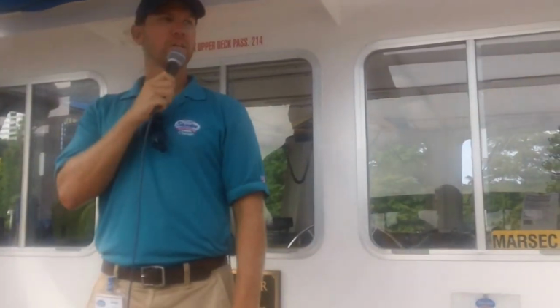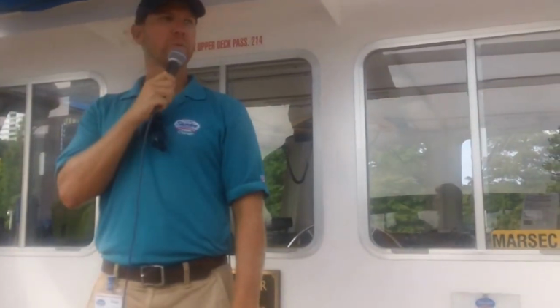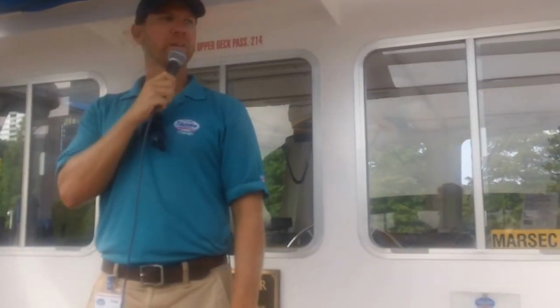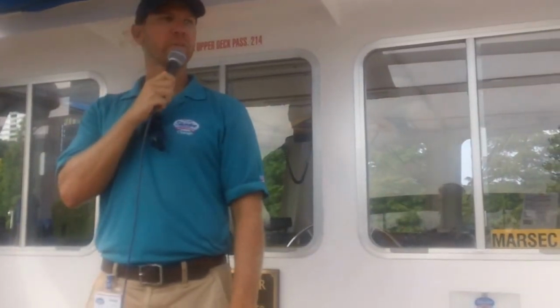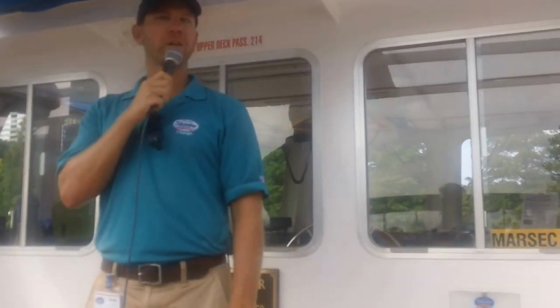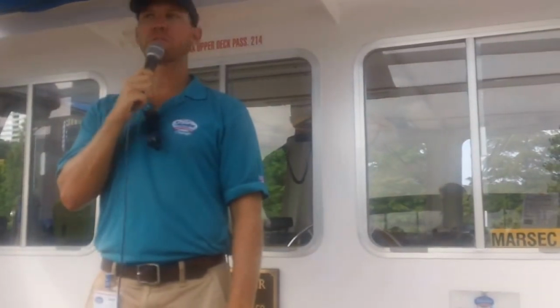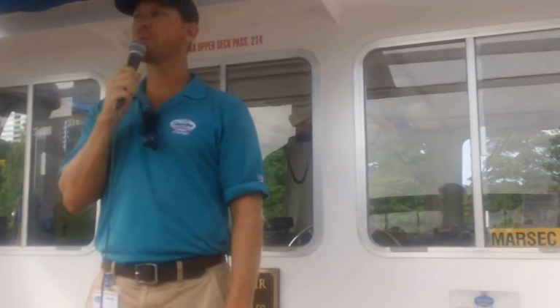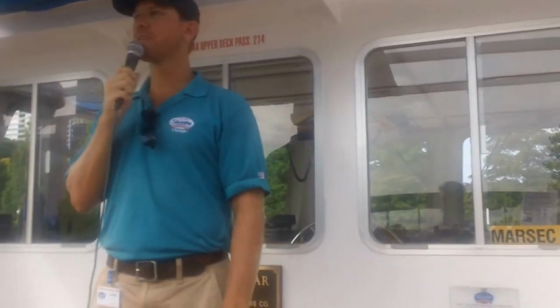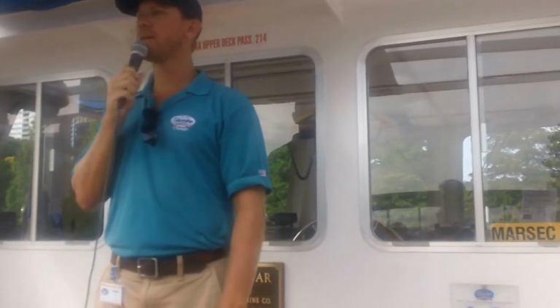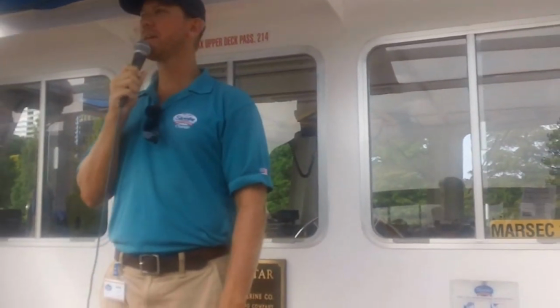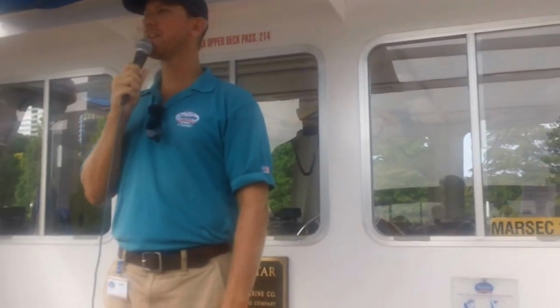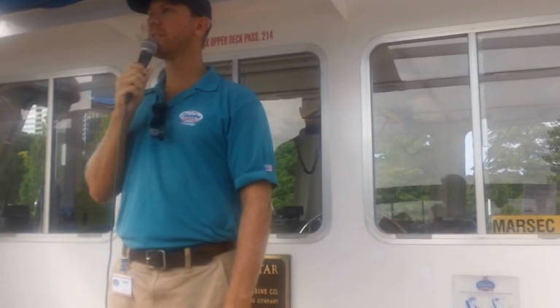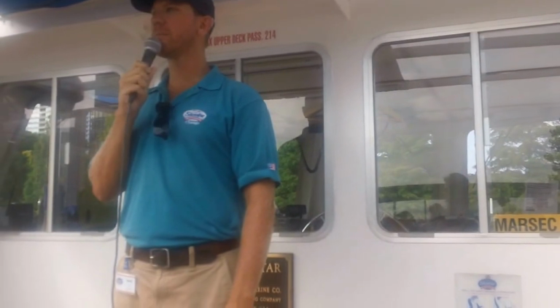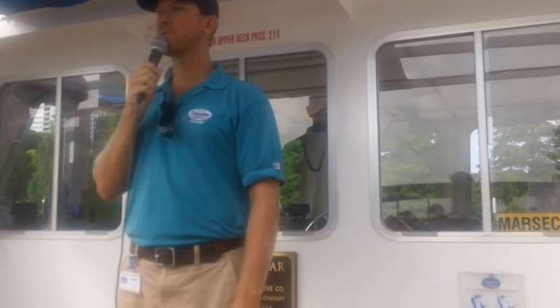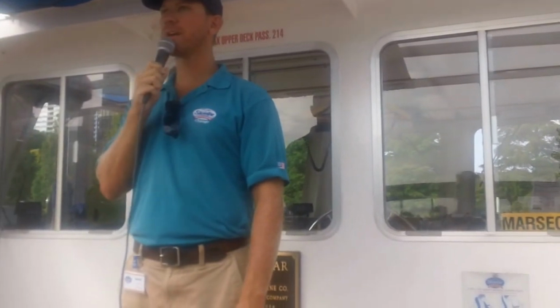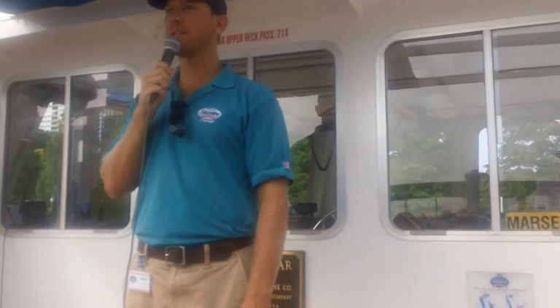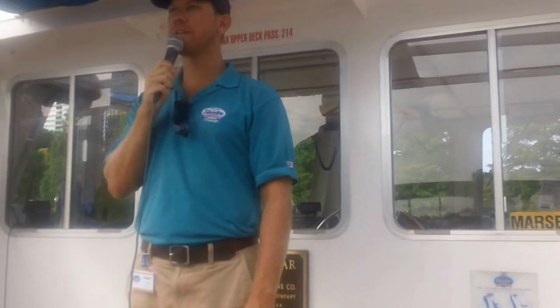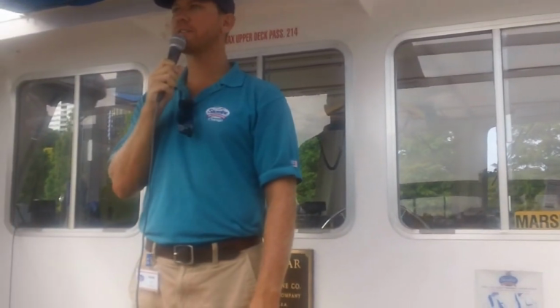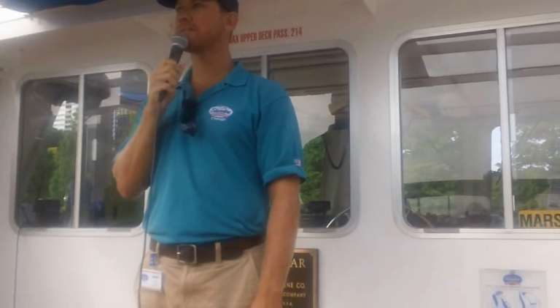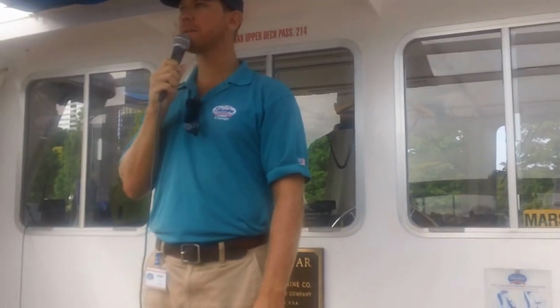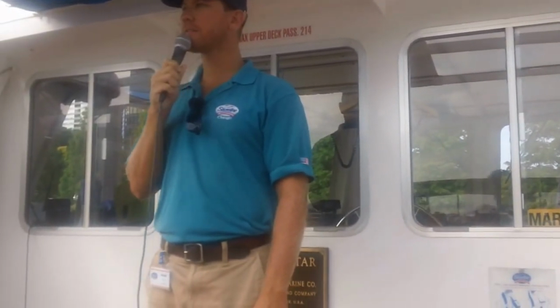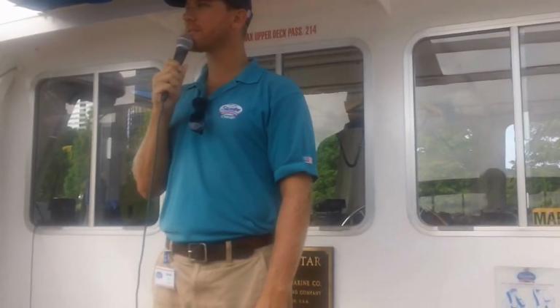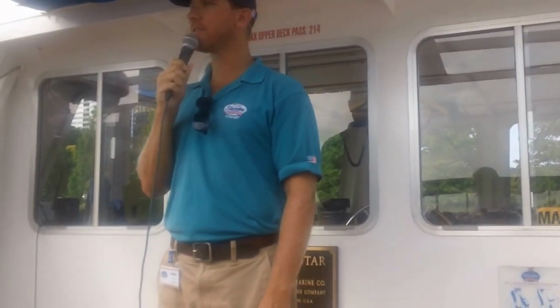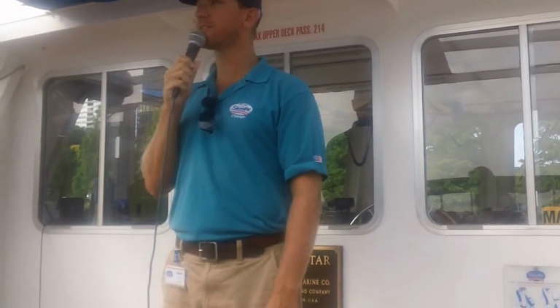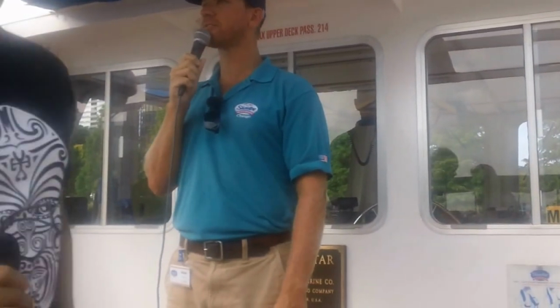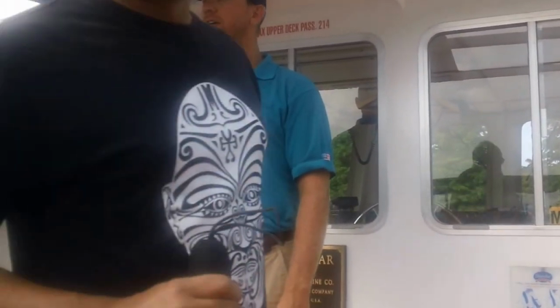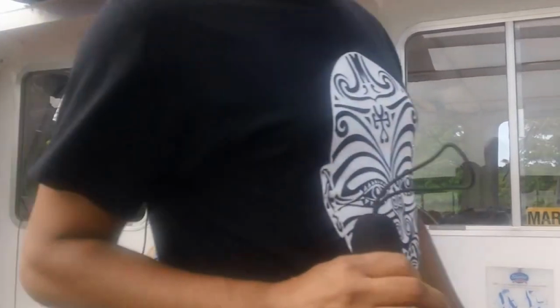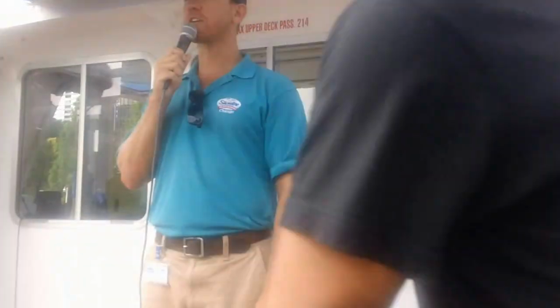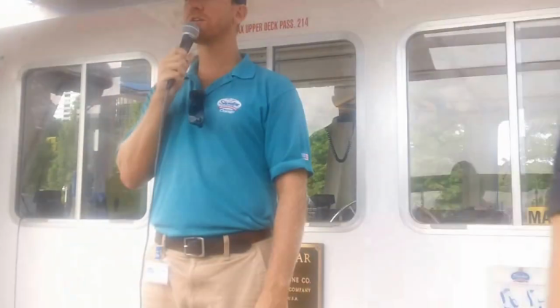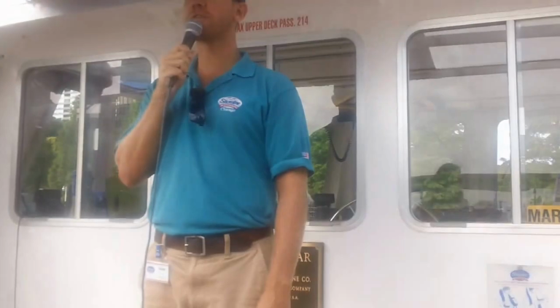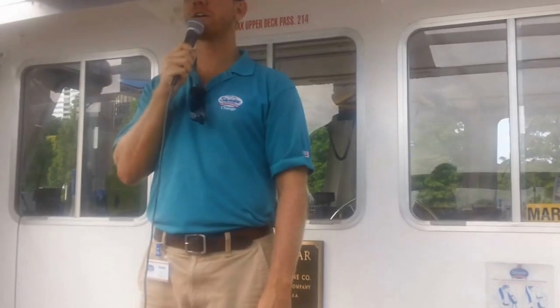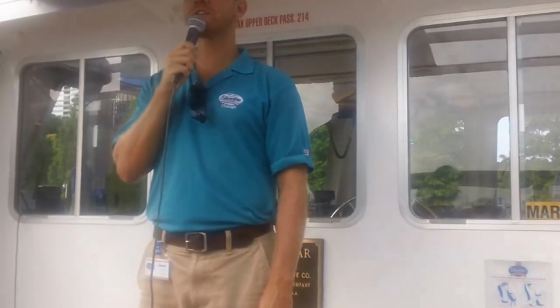We'll be getting underway here in just a moment. My name is David. I'll be your tour guide for the next 60 minutes on this, the Chicago River architecture.